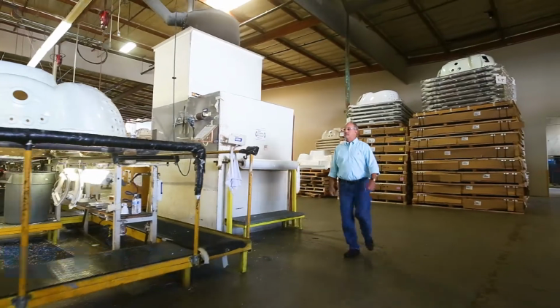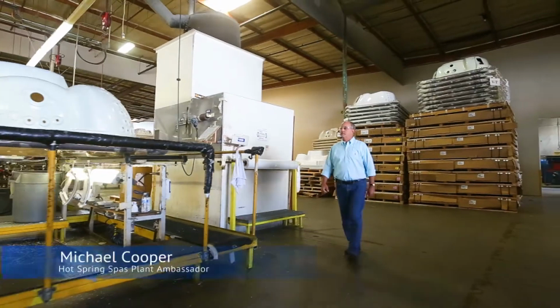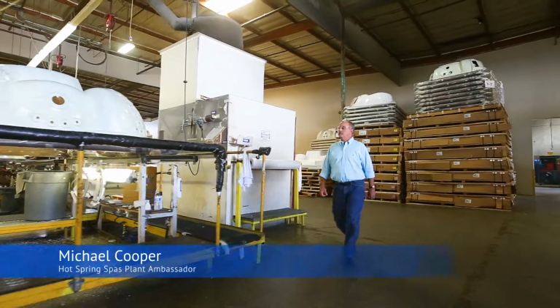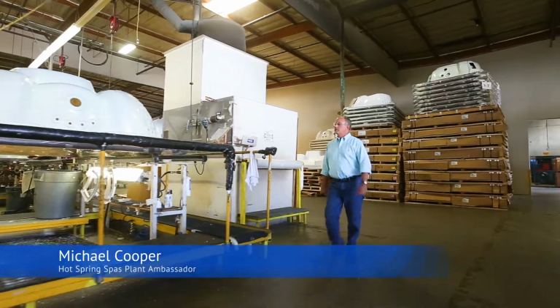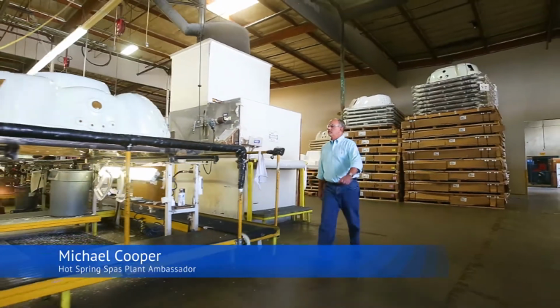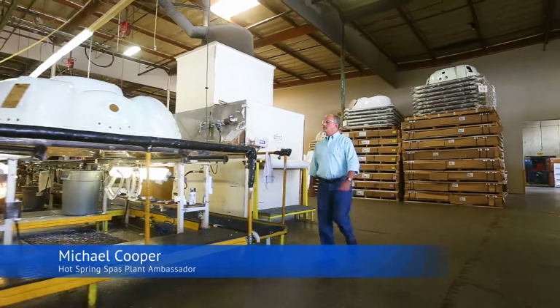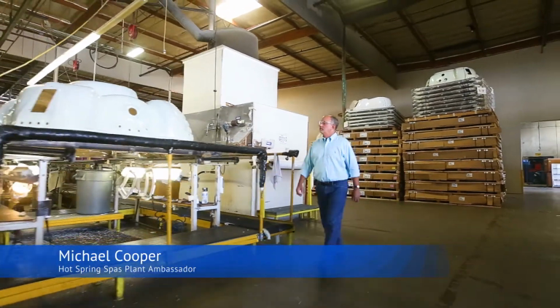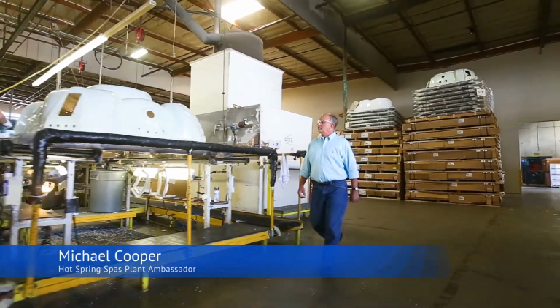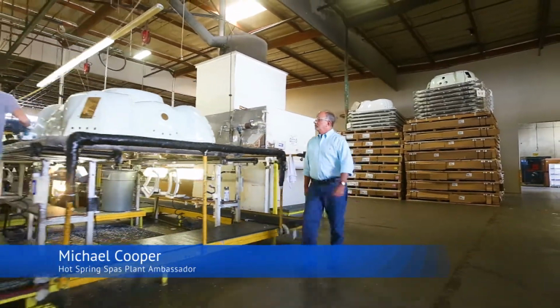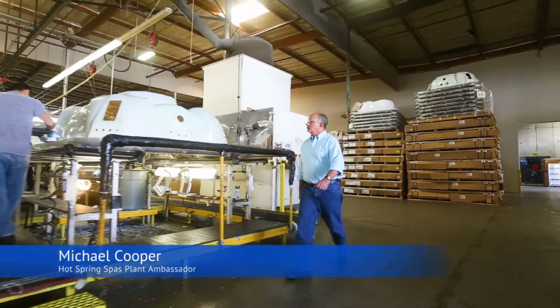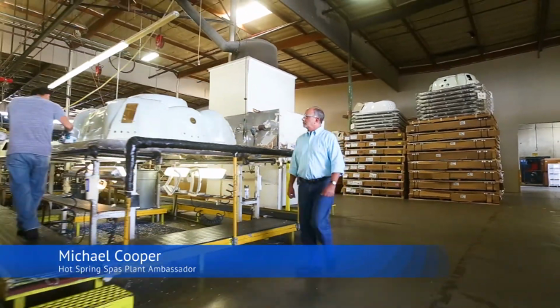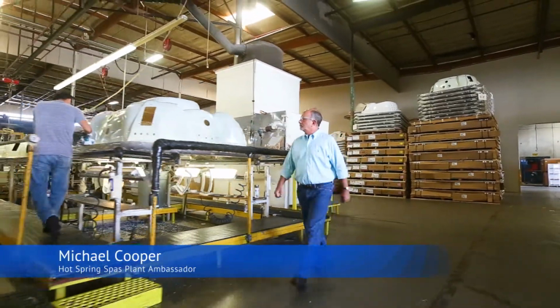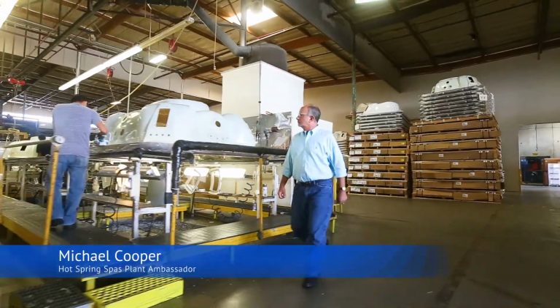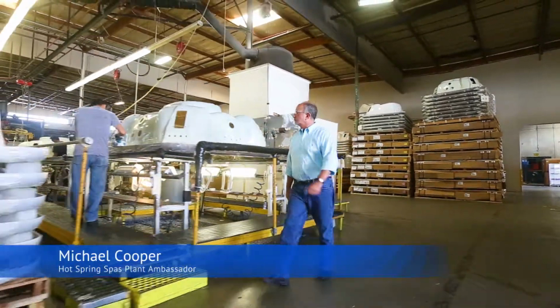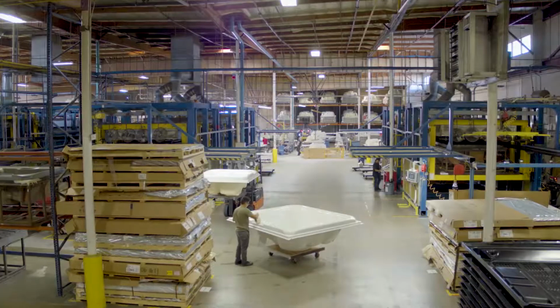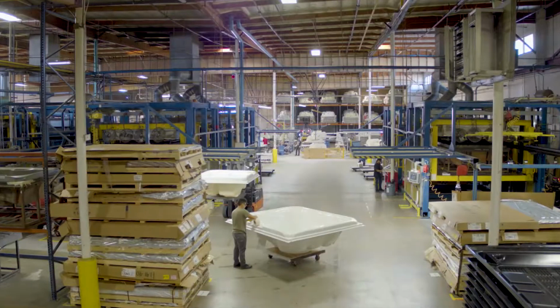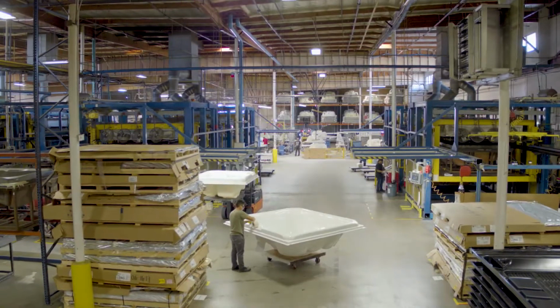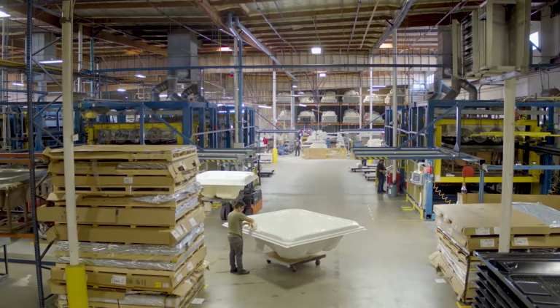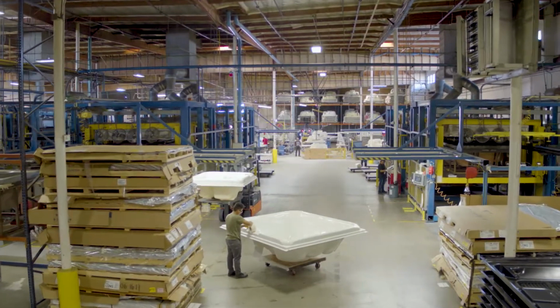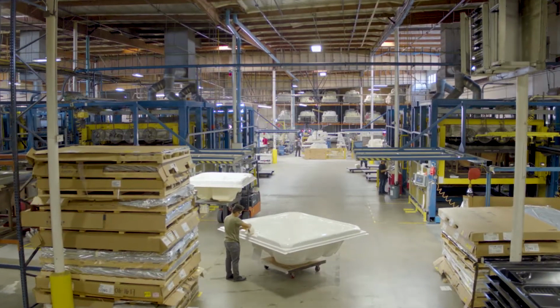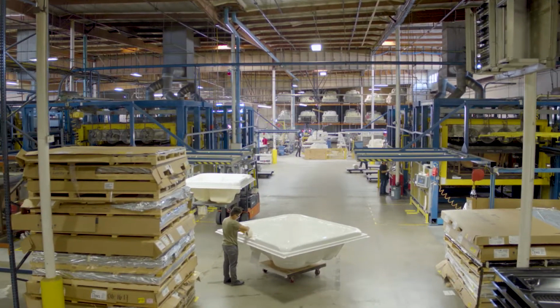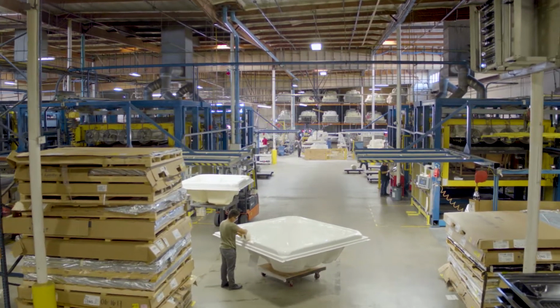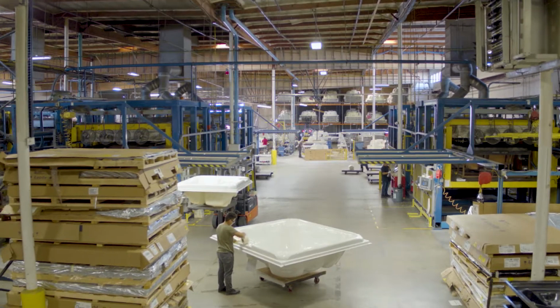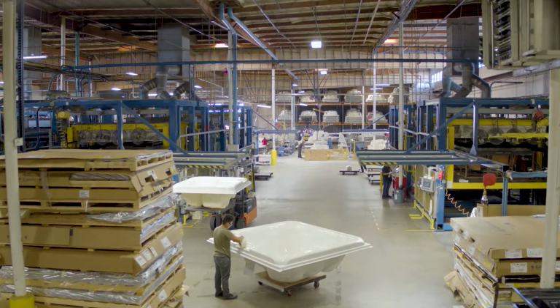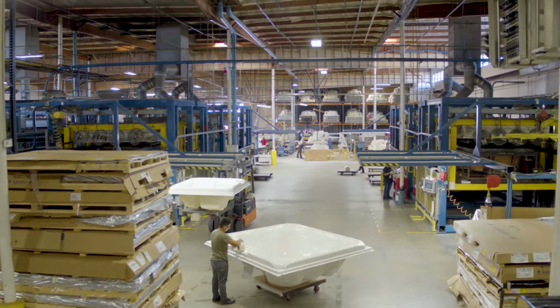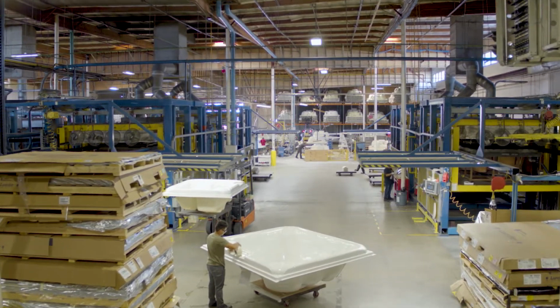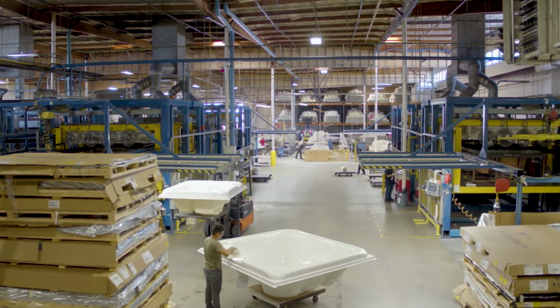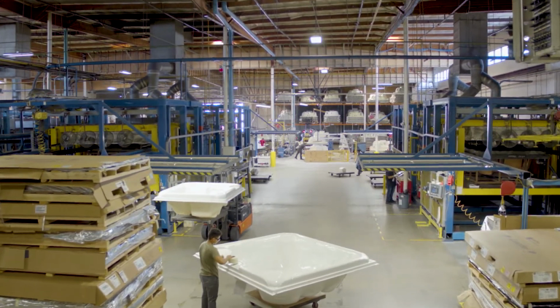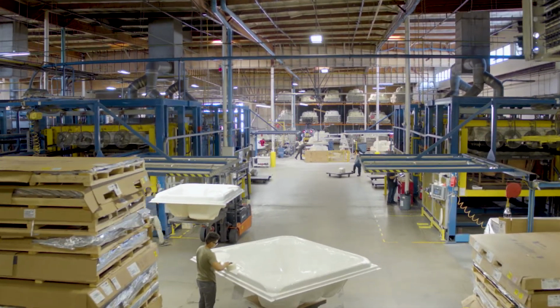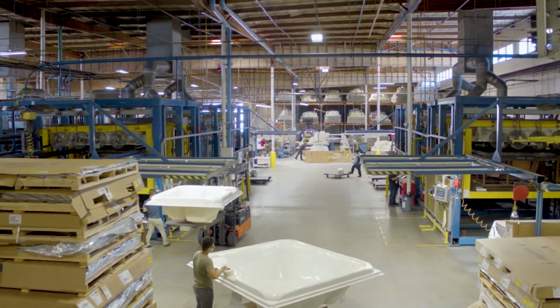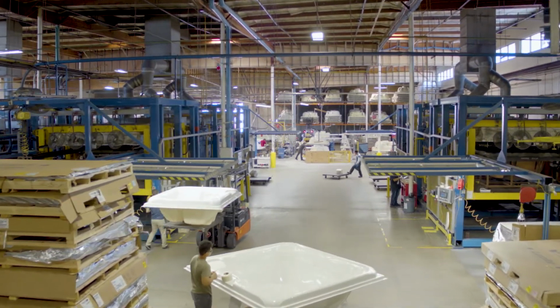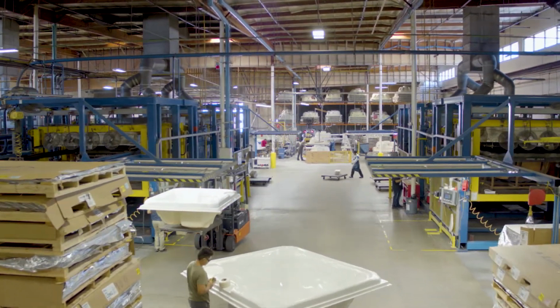My name is Michael Cooper. Today we're in our Vista, California plant, home of Hot Spring Spas. We're going to take you on a tour. Let's go.